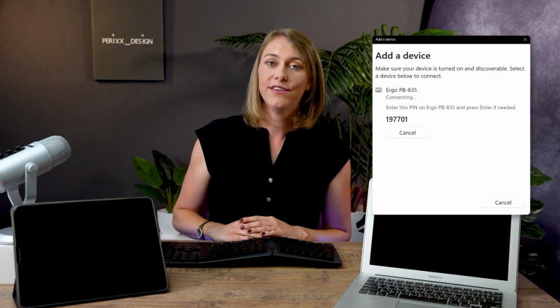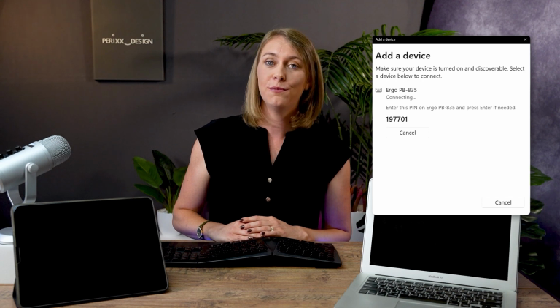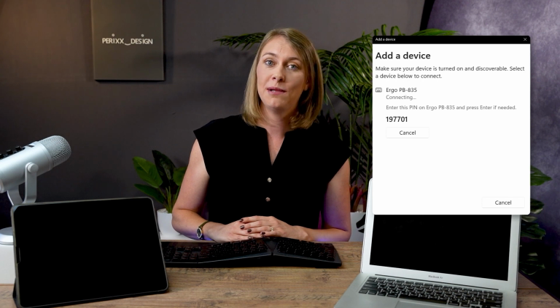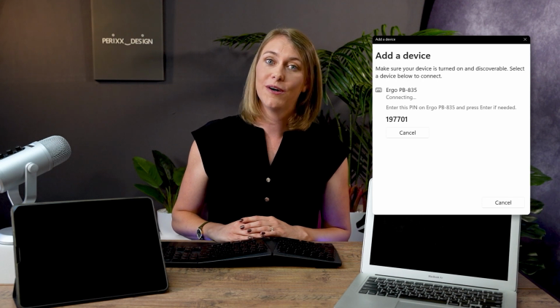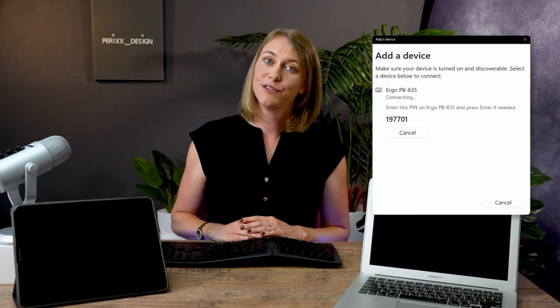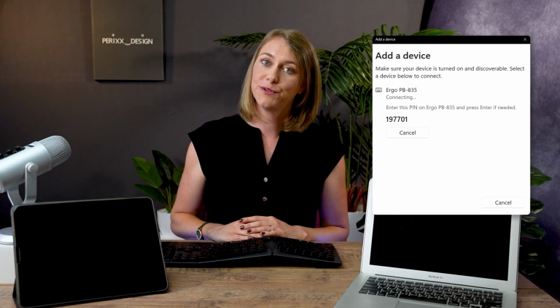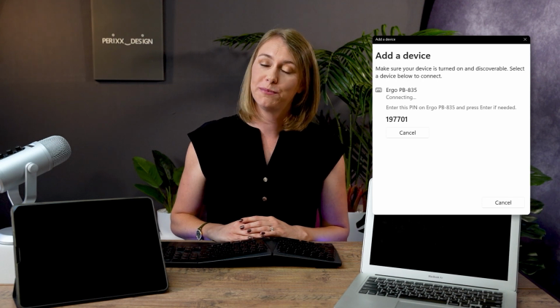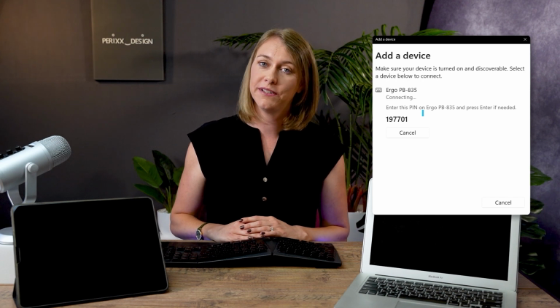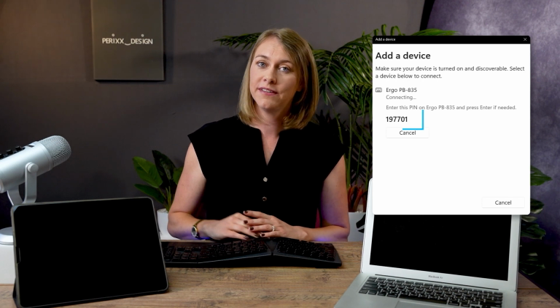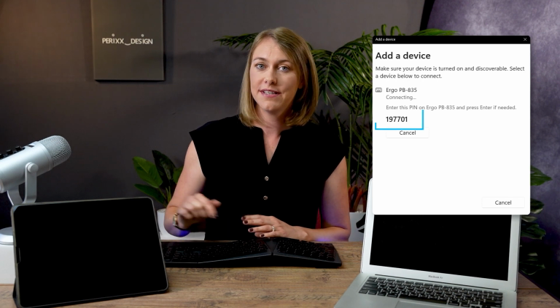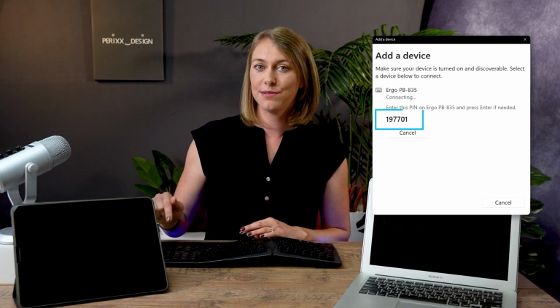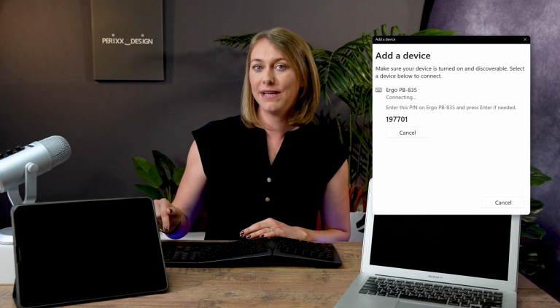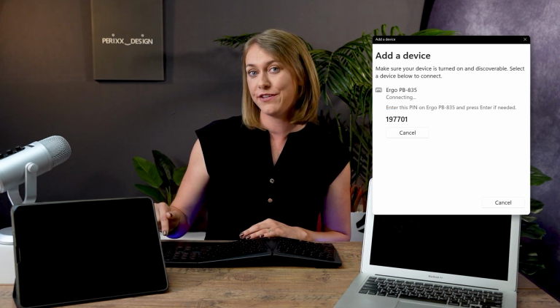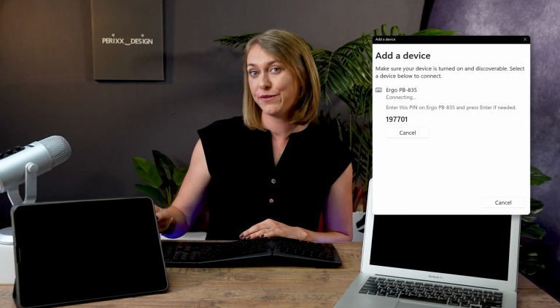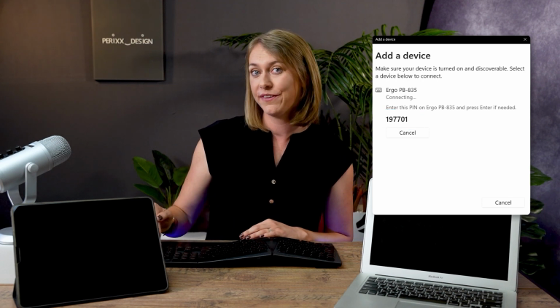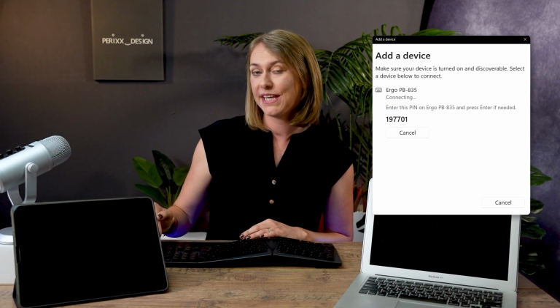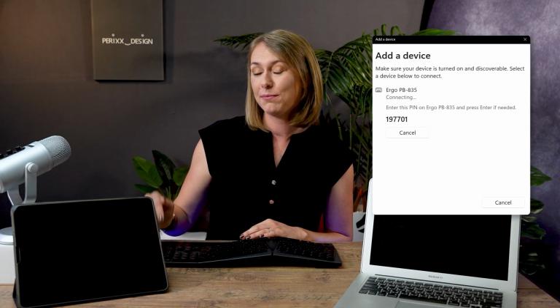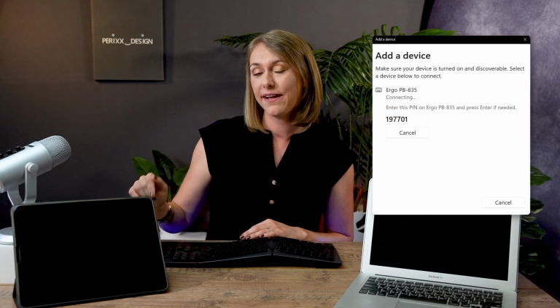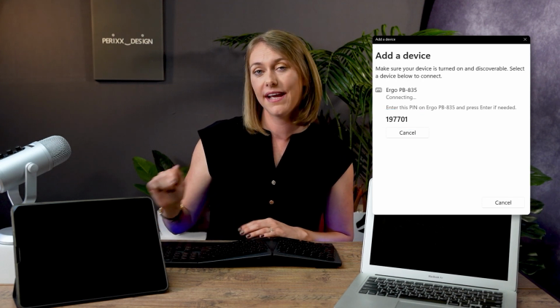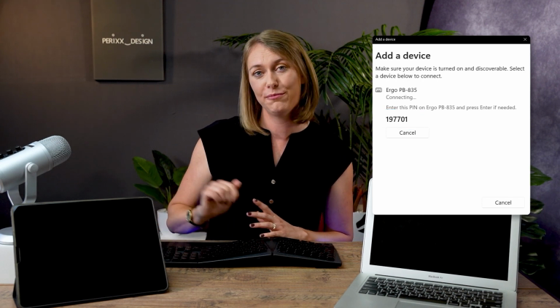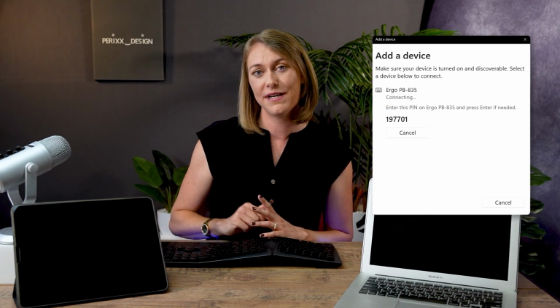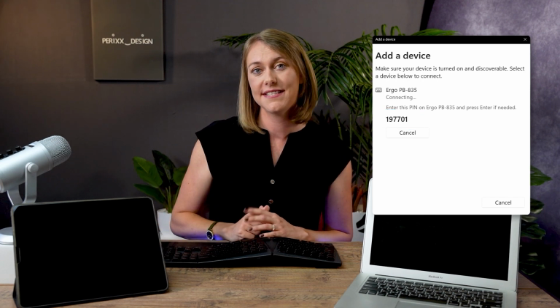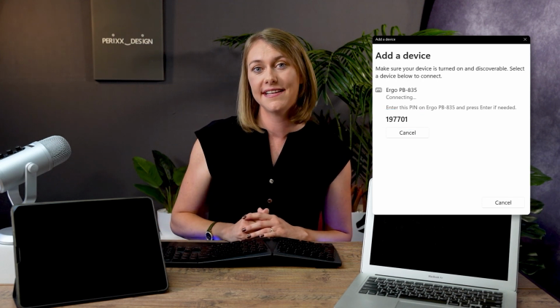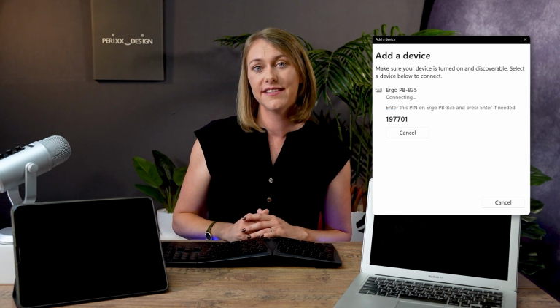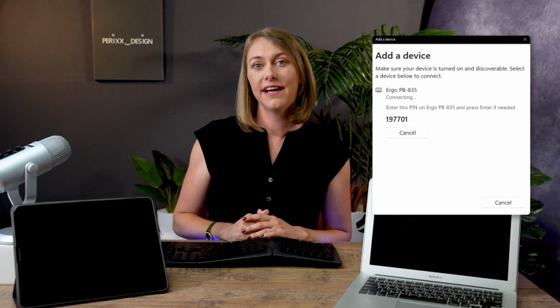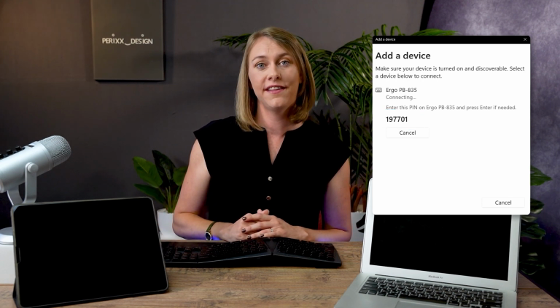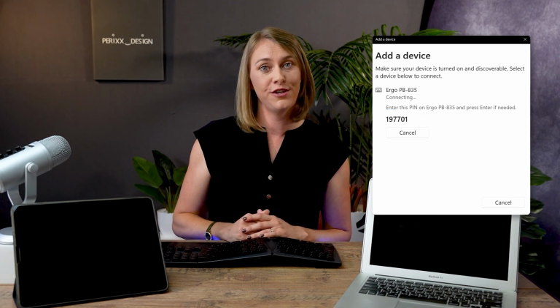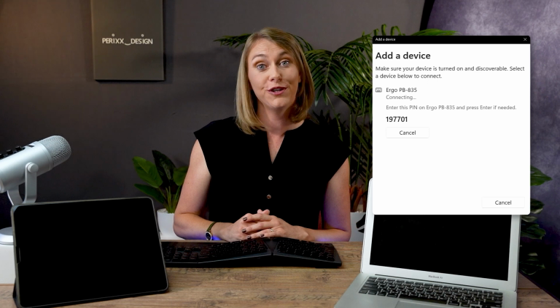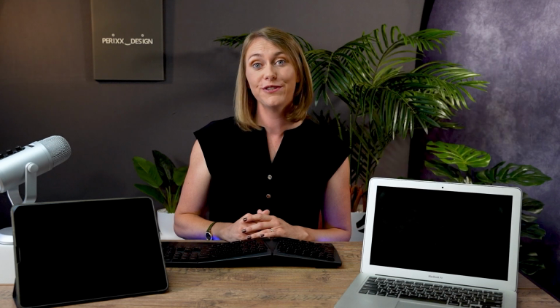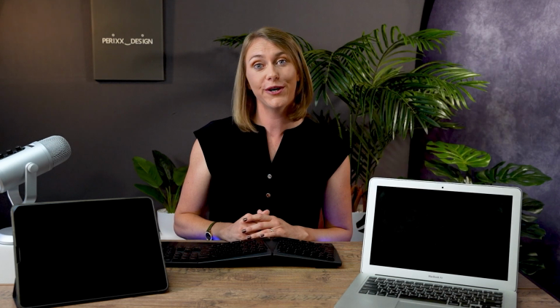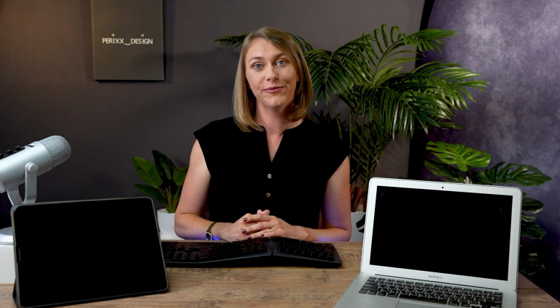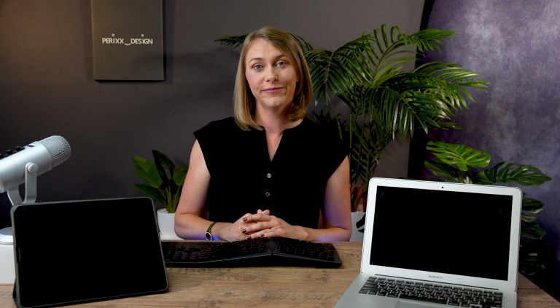Once you have found this keyboard in the Bluetooth settings, simply press connect and follow the prompts if necessary. You may be asked for a PIN — simply enter it on the keypad and press enter, and then you're good to go.